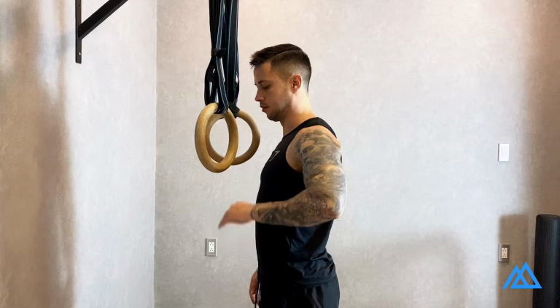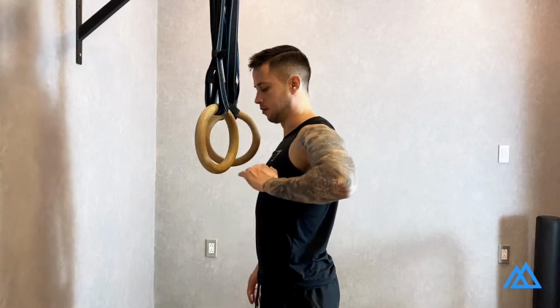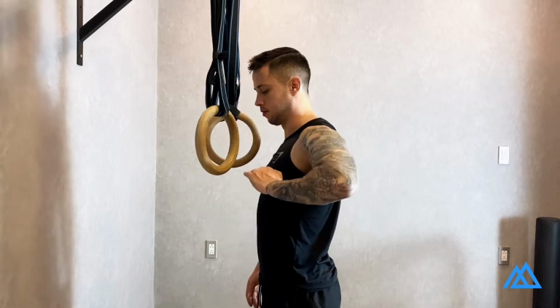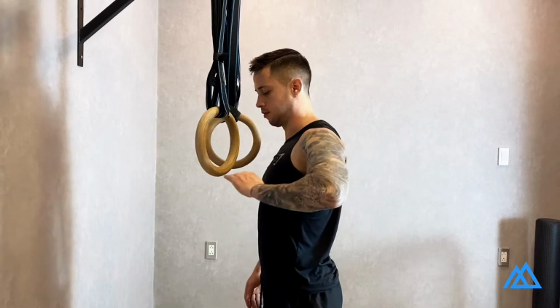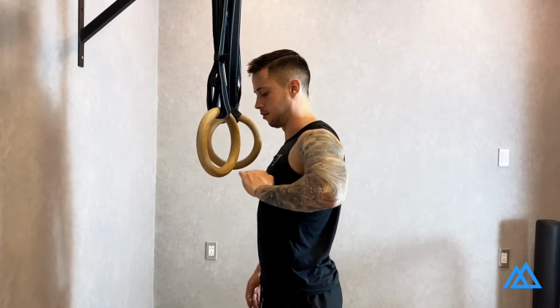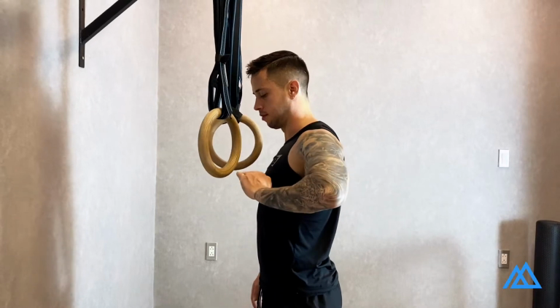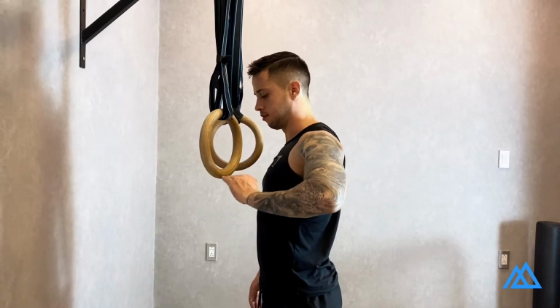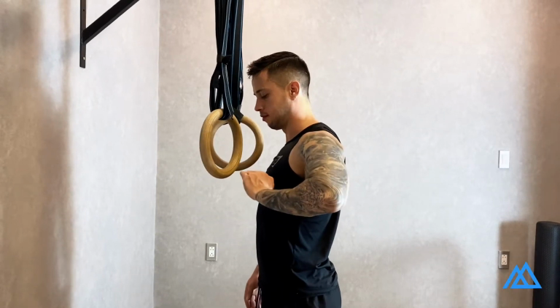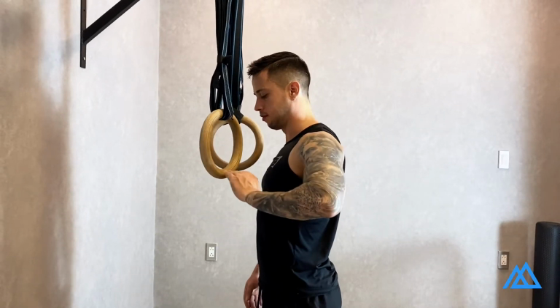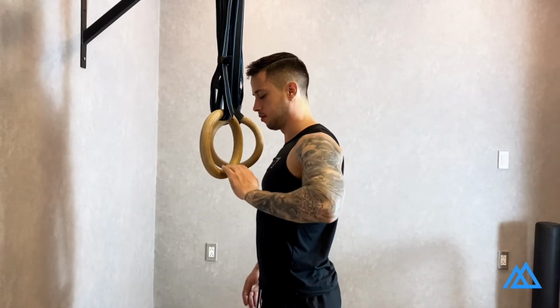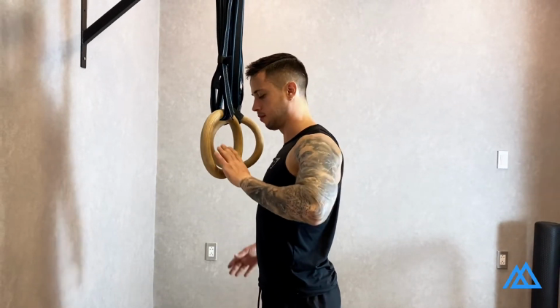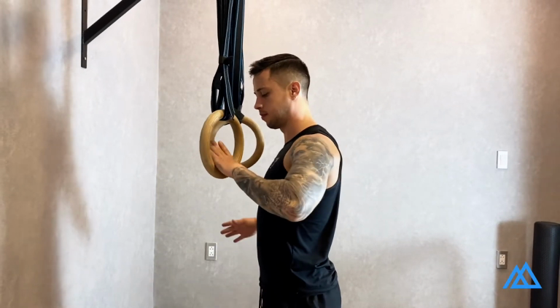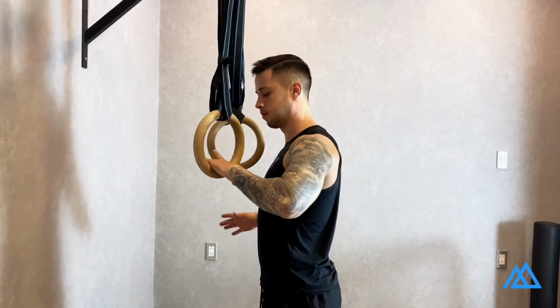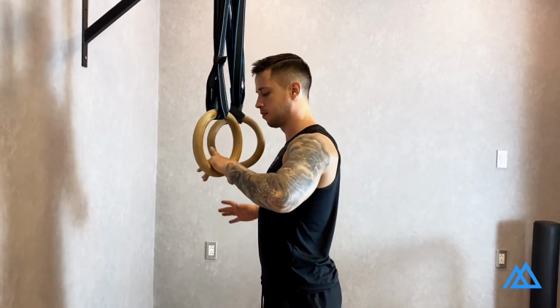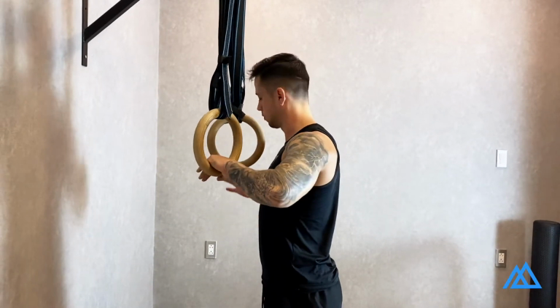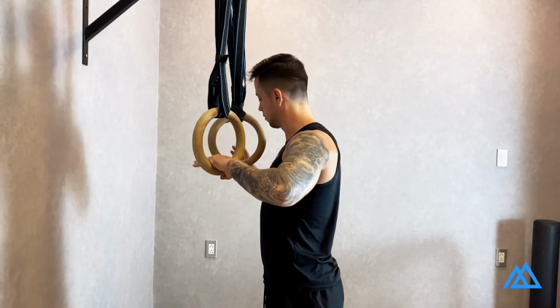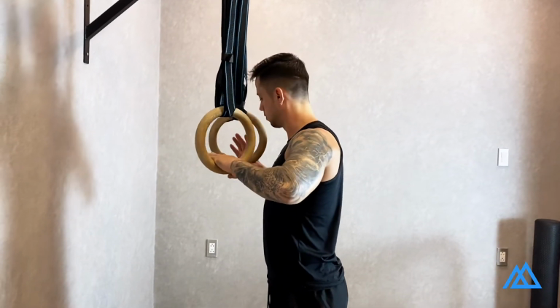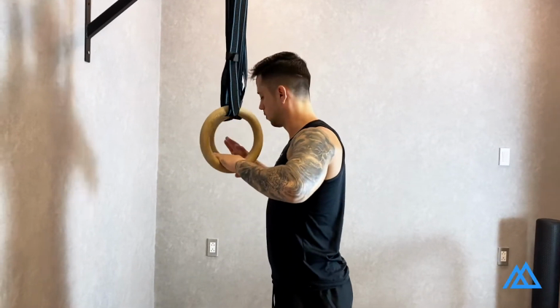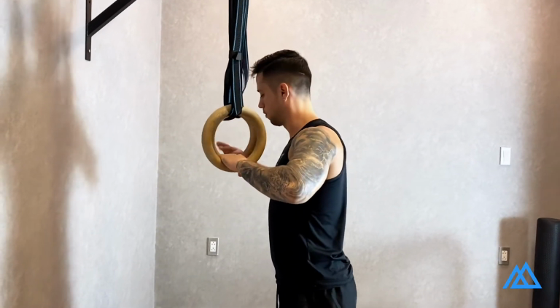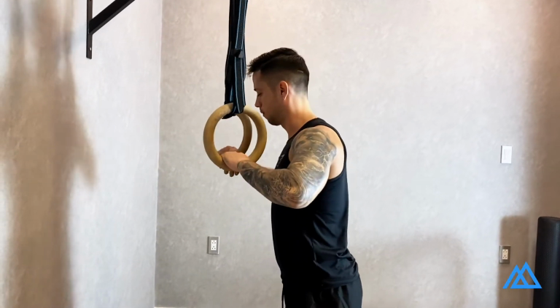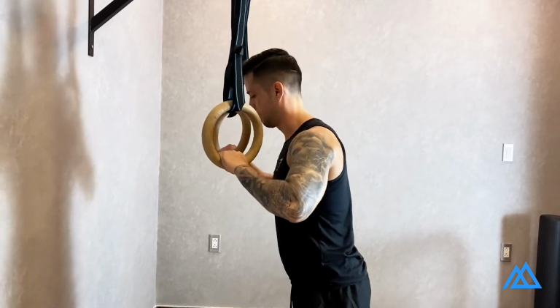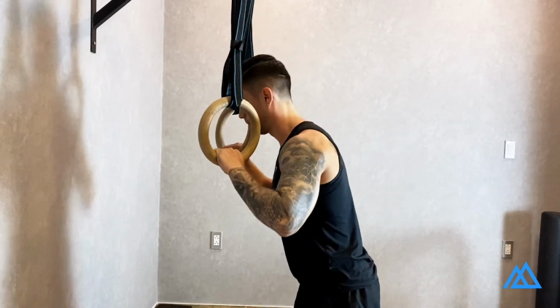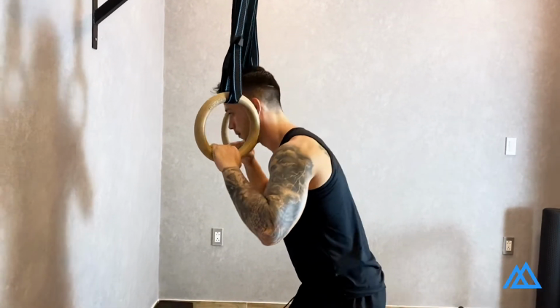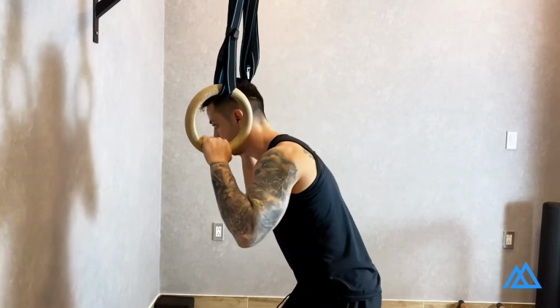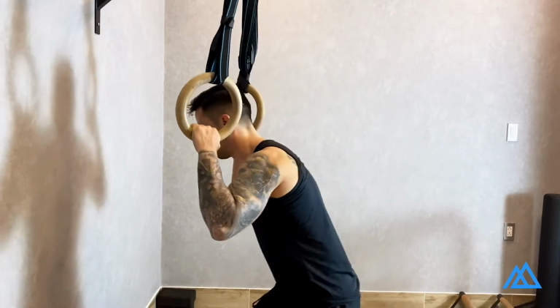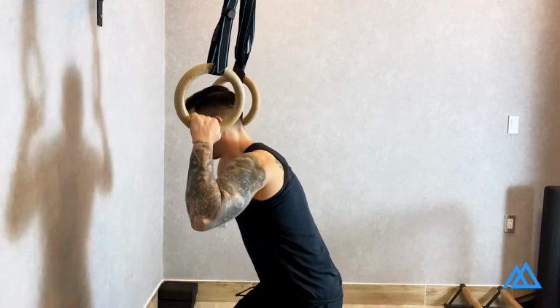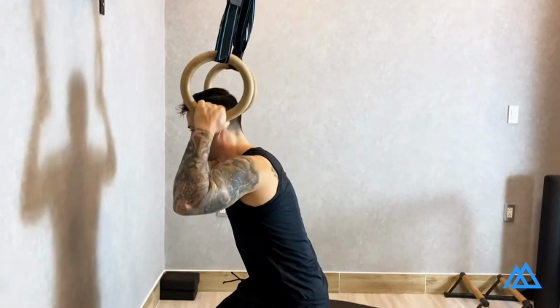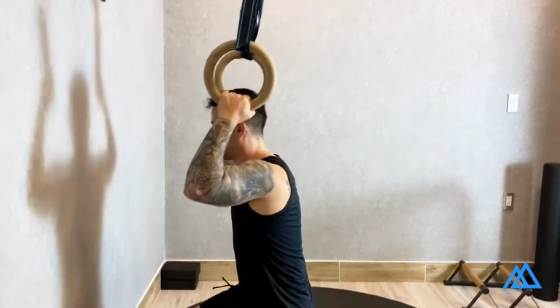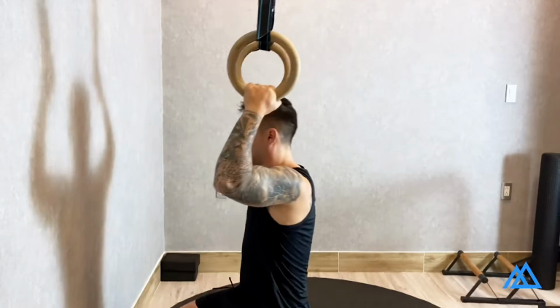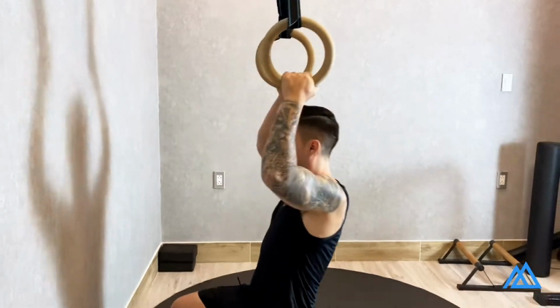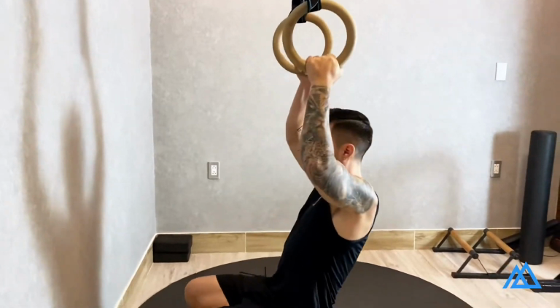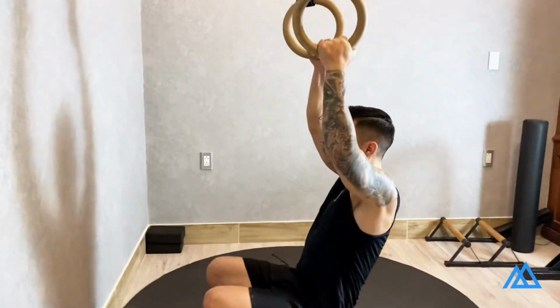Start by setting up the rings around chest height. Hold the rings with a neutral grip, or bands facing each other.